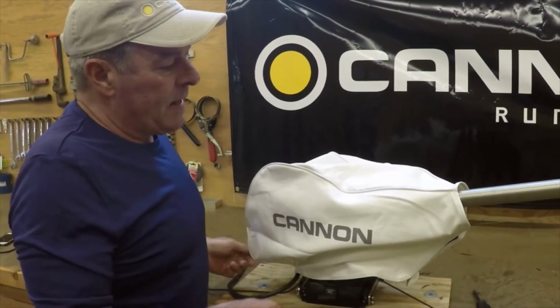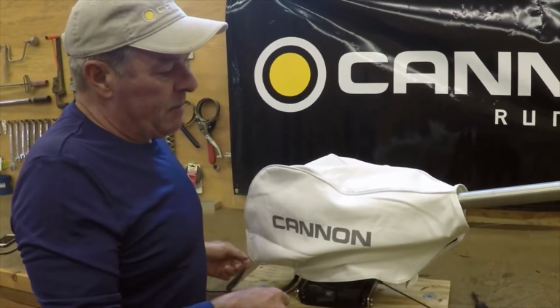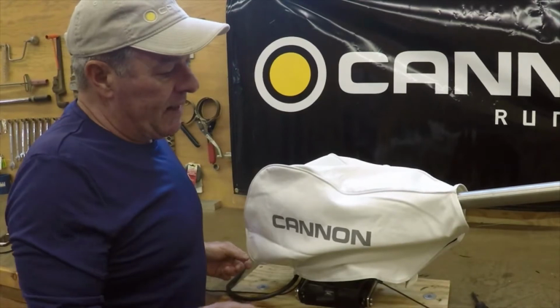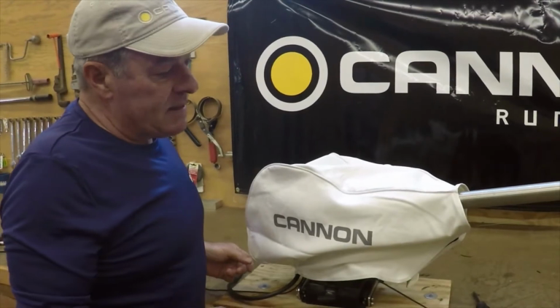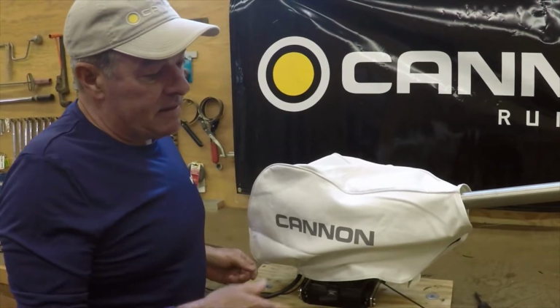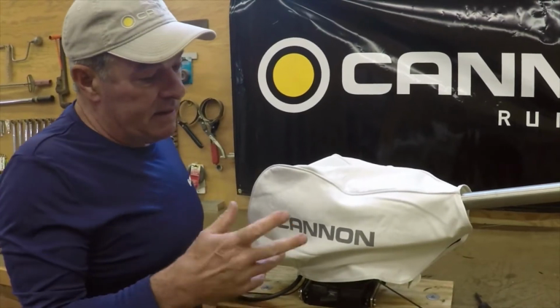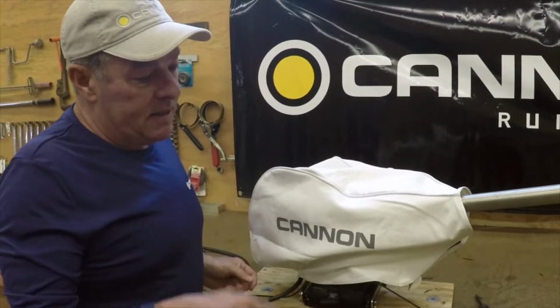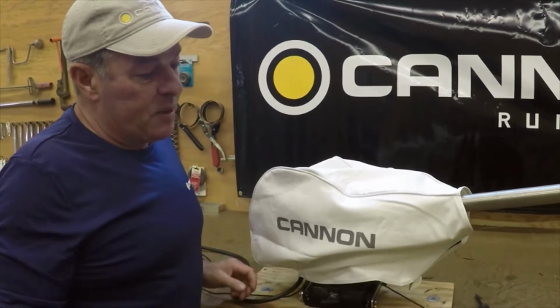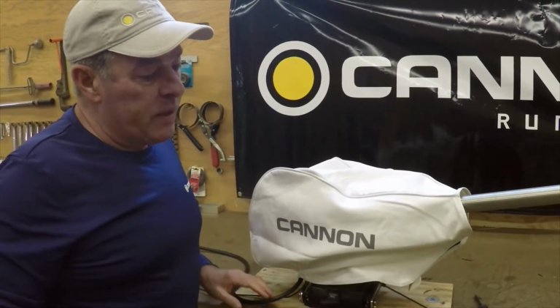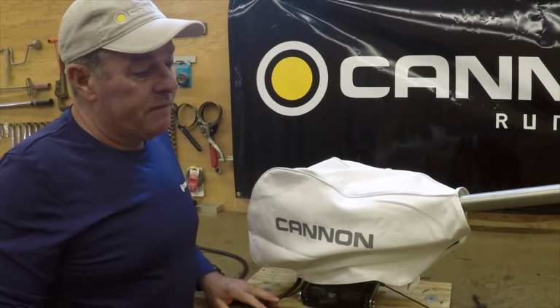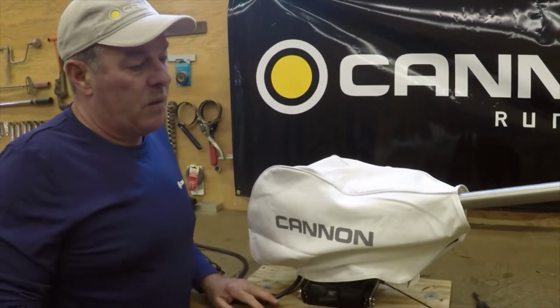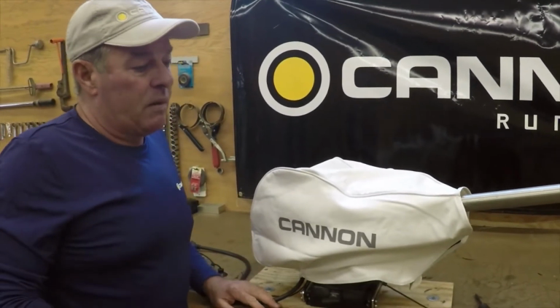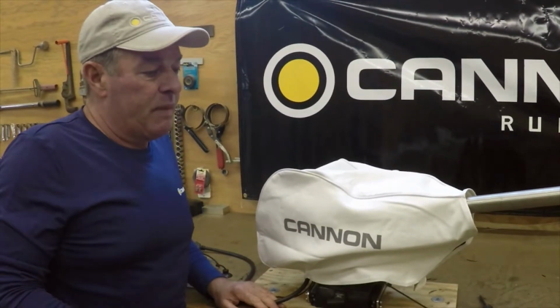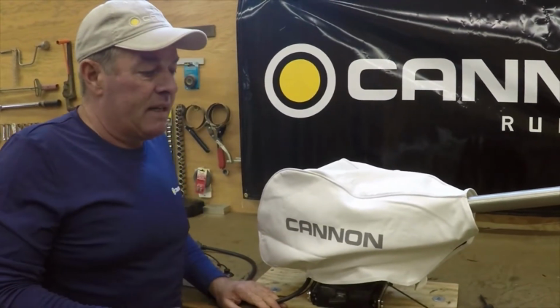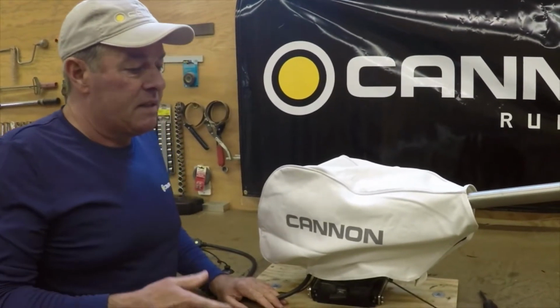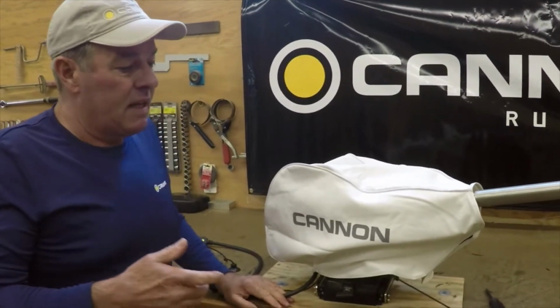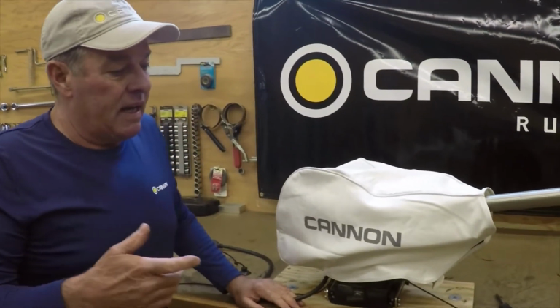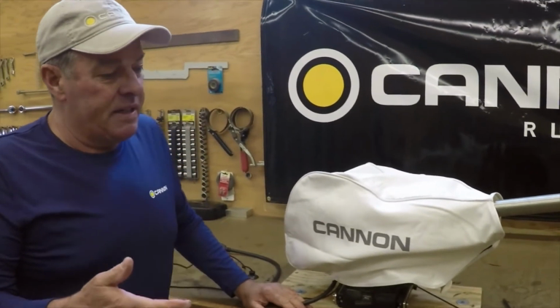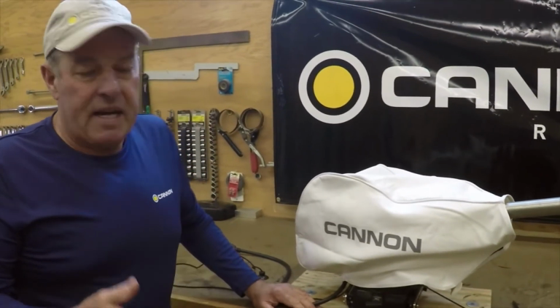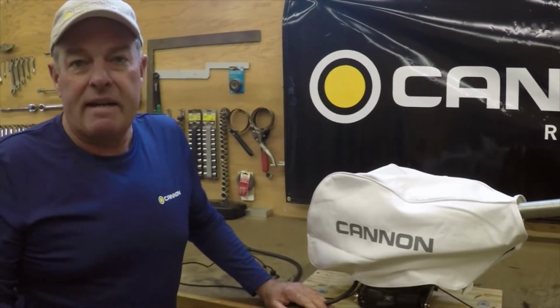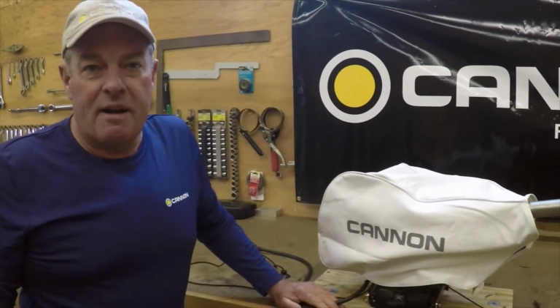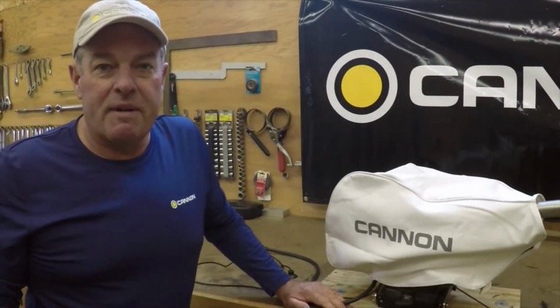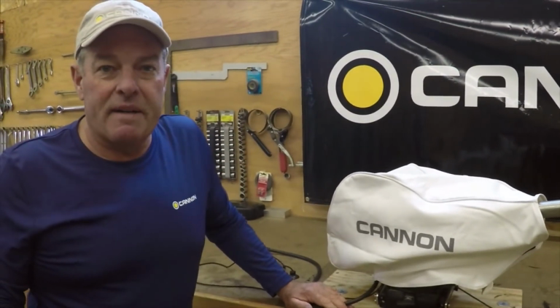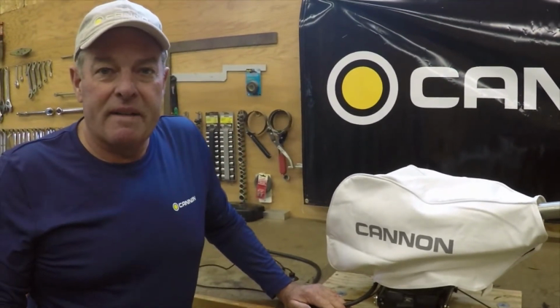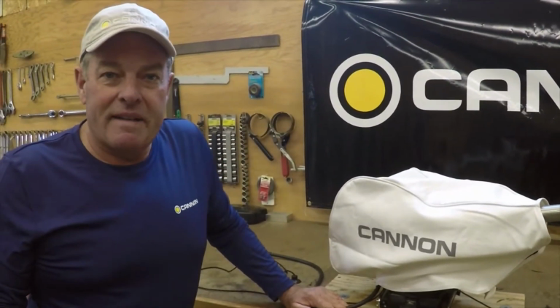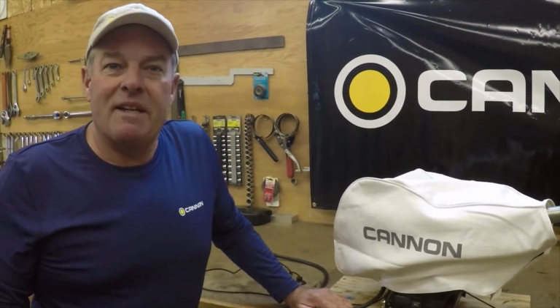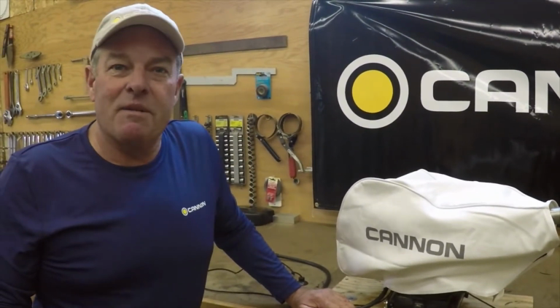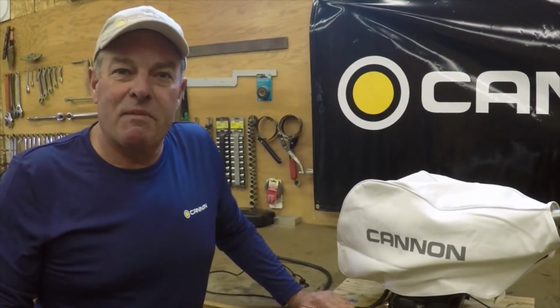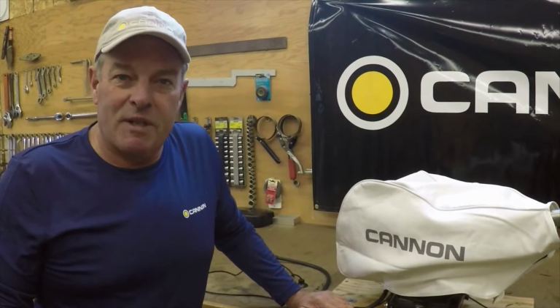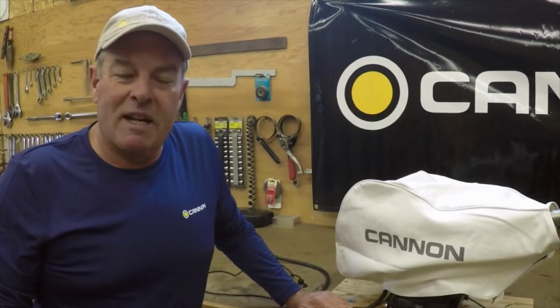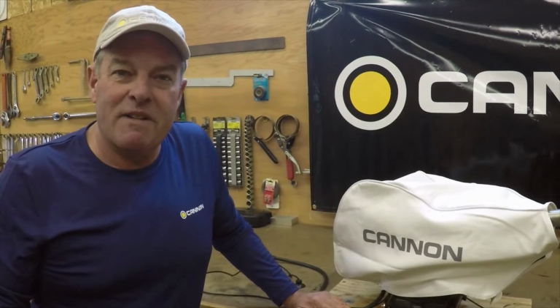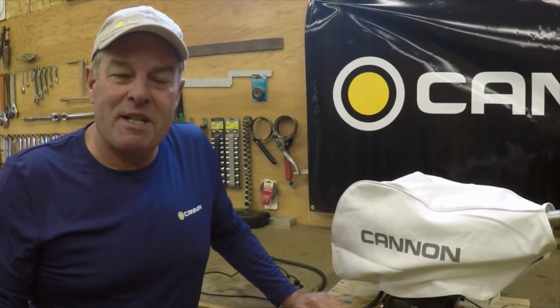But that's the tip of the week for maintenance on your Cannon Downrigger. Thank you, and good luck fishing.